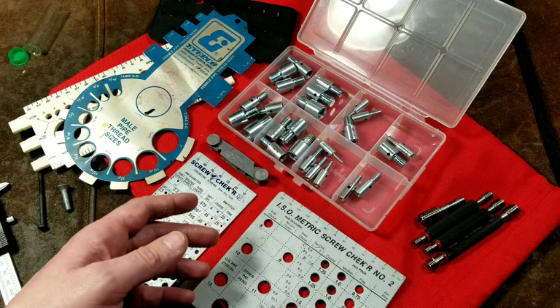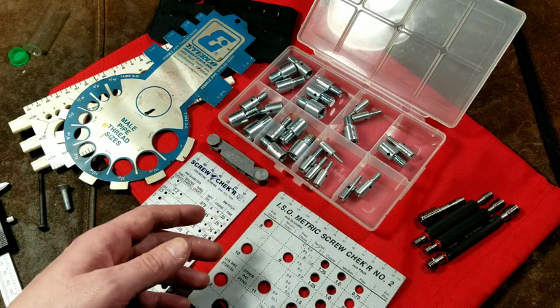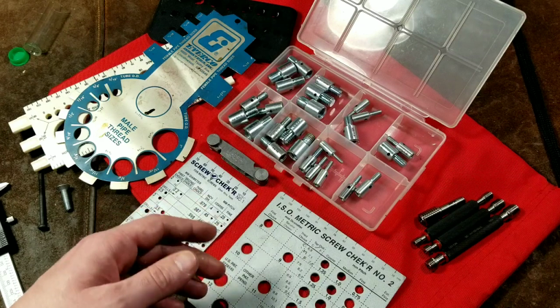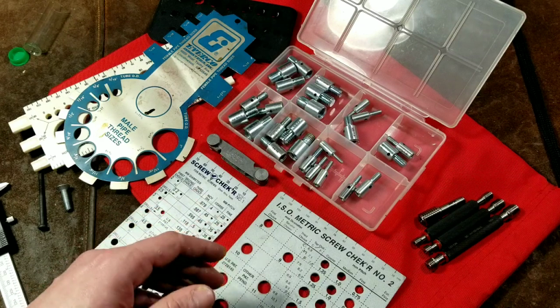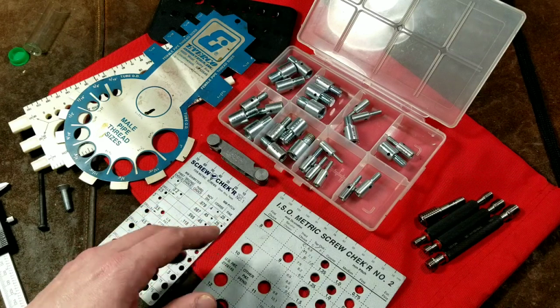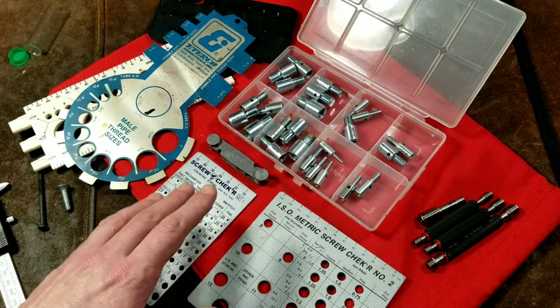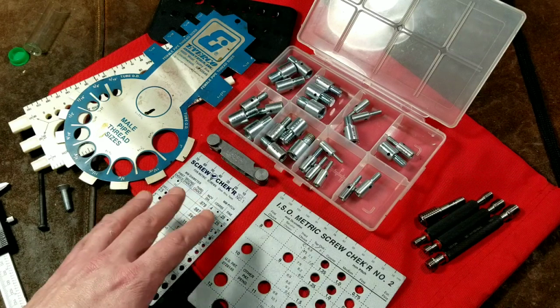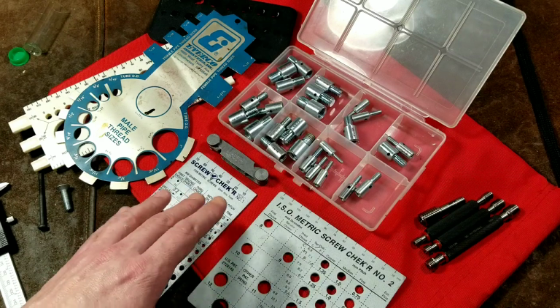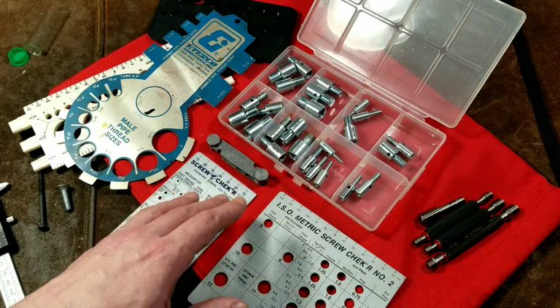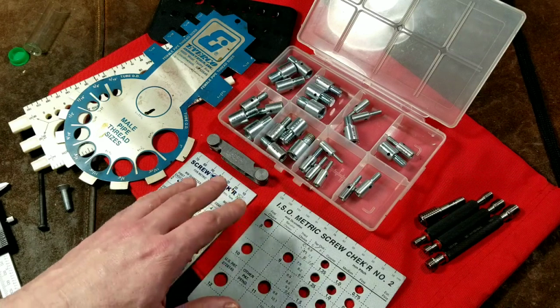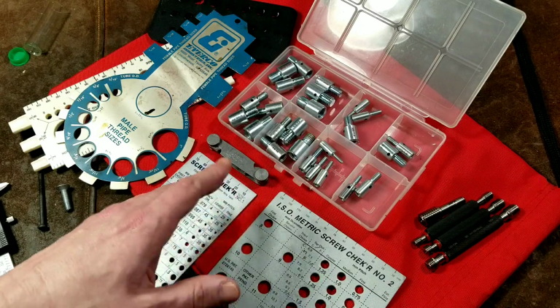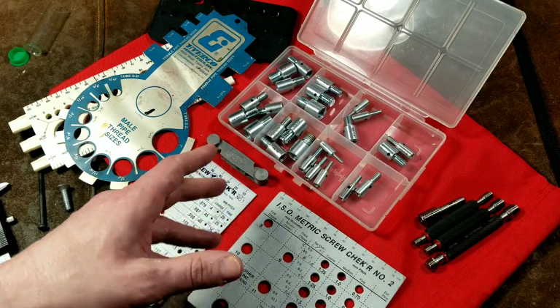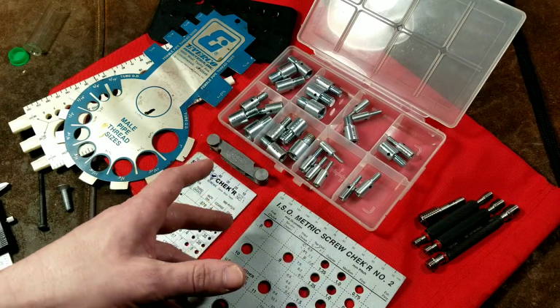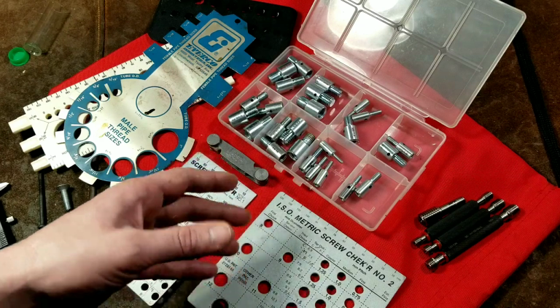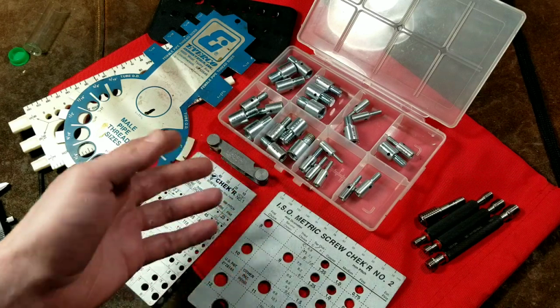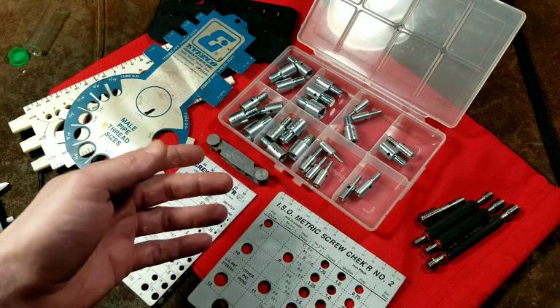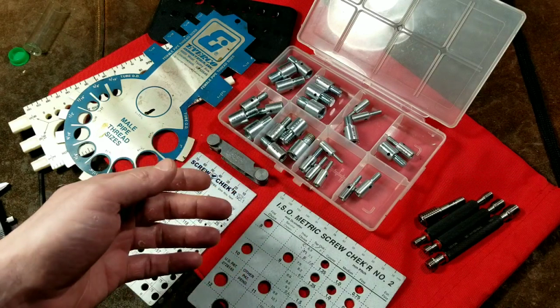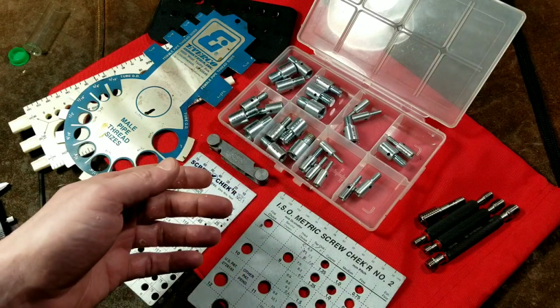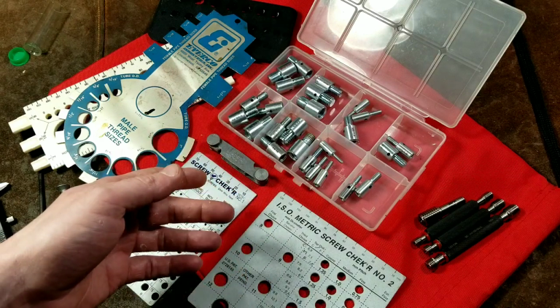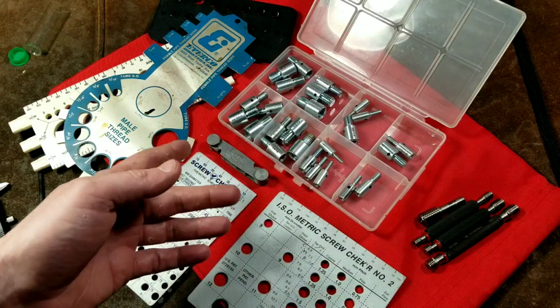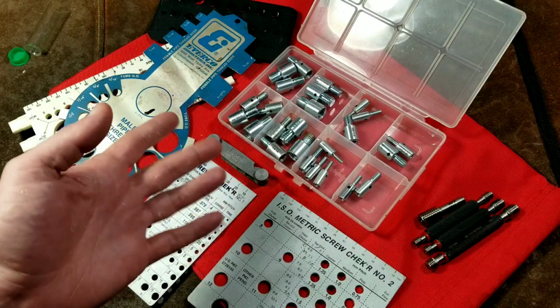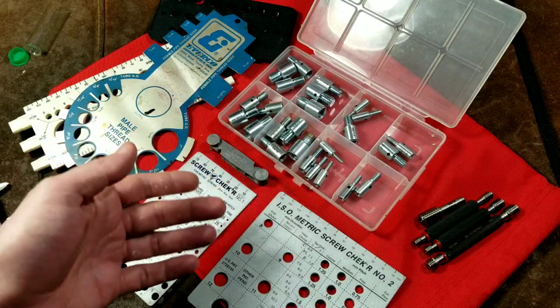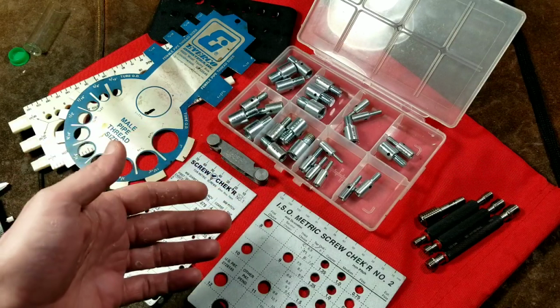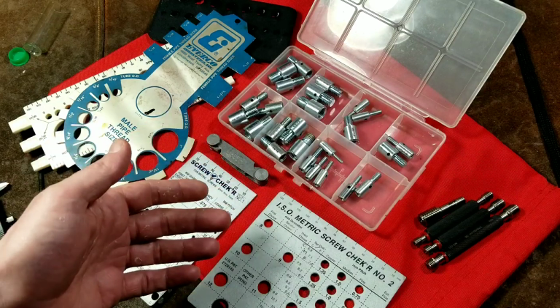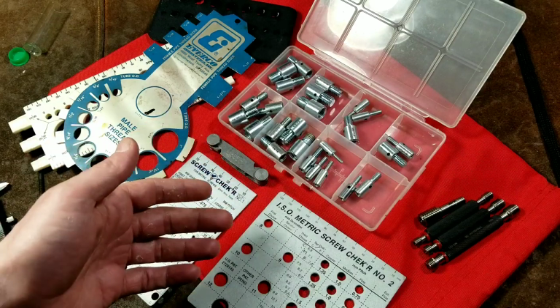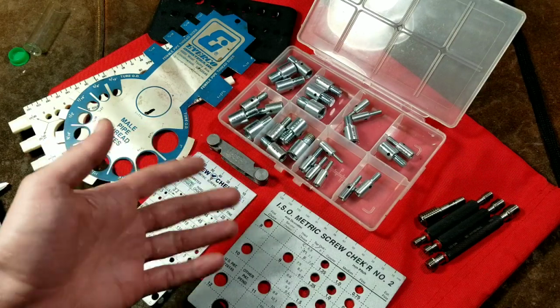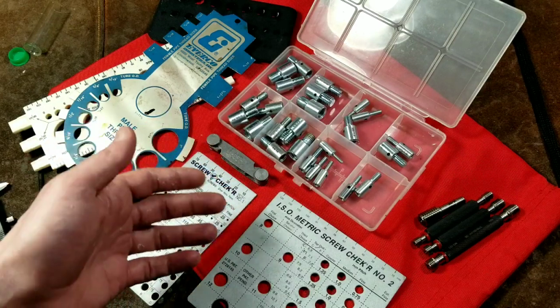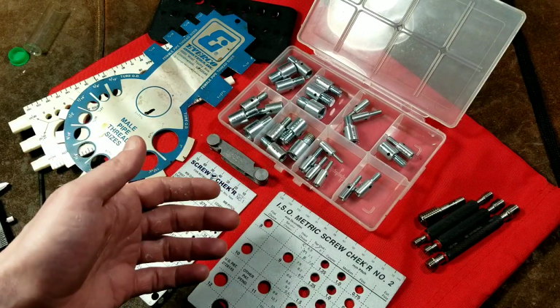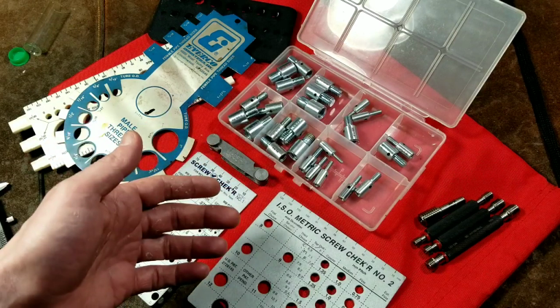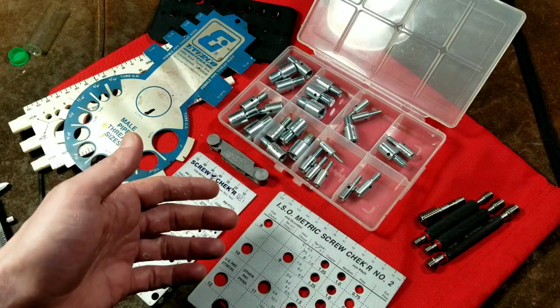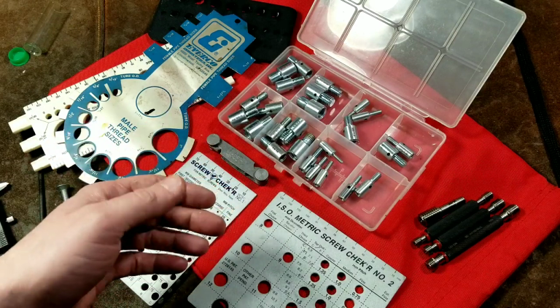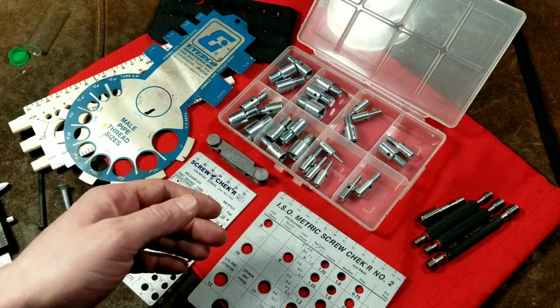Caddis Maximus here, this time with a video about nut, bolt, and screw thread gauges.